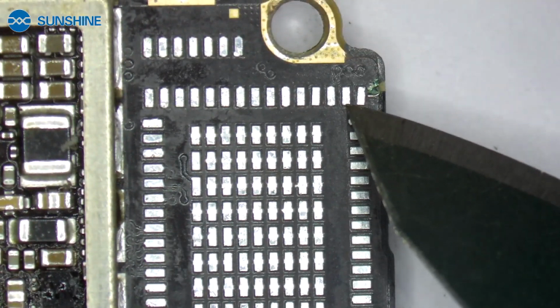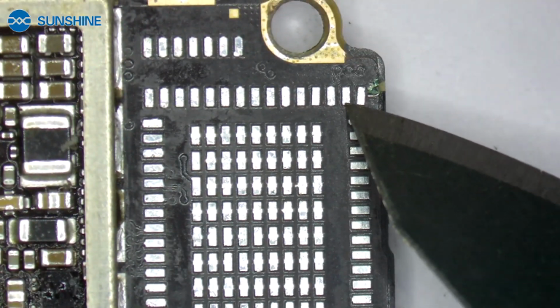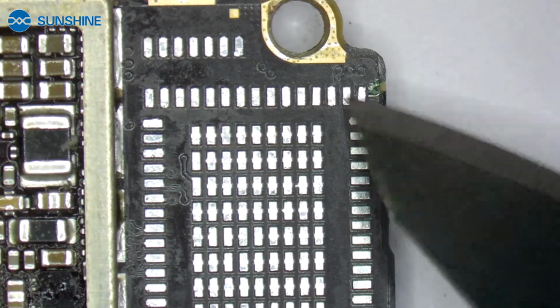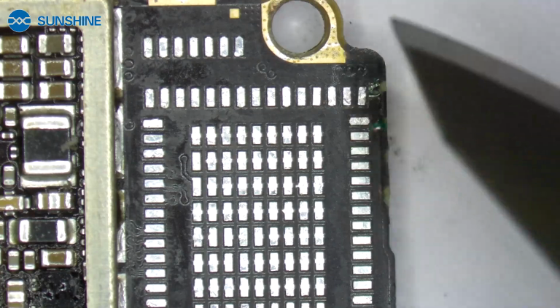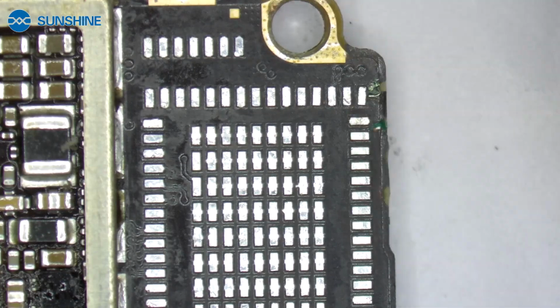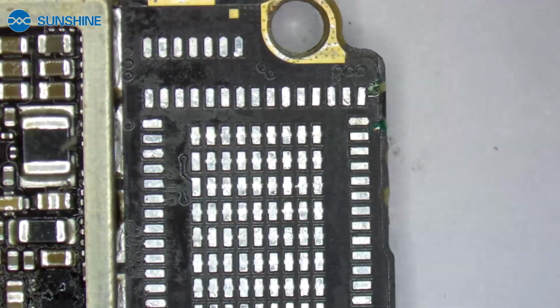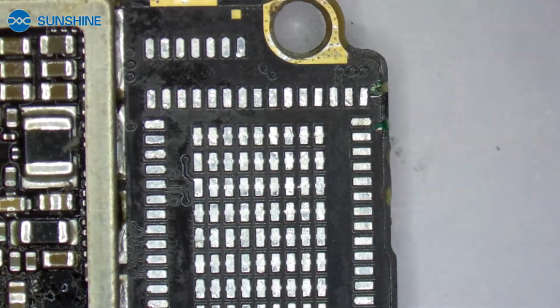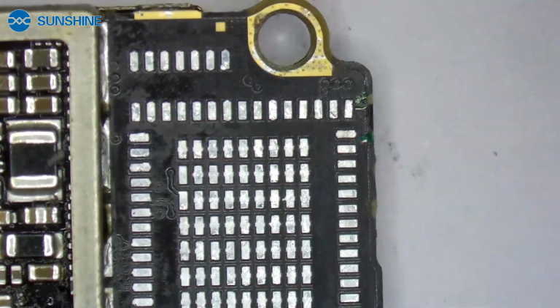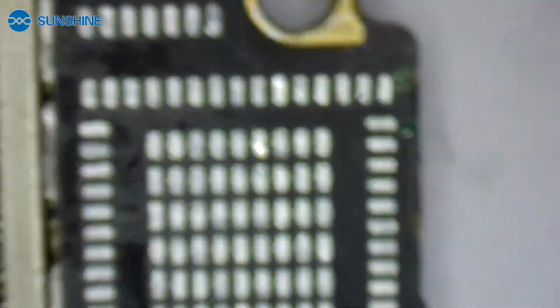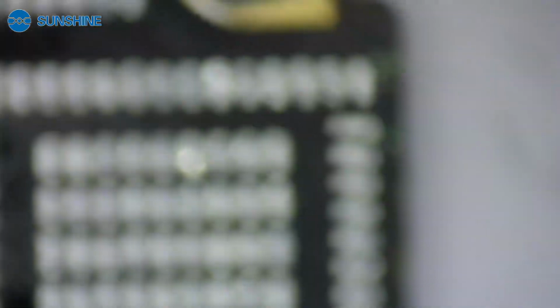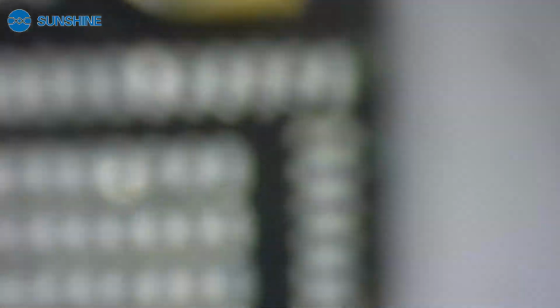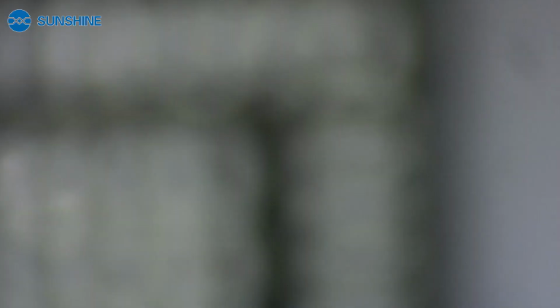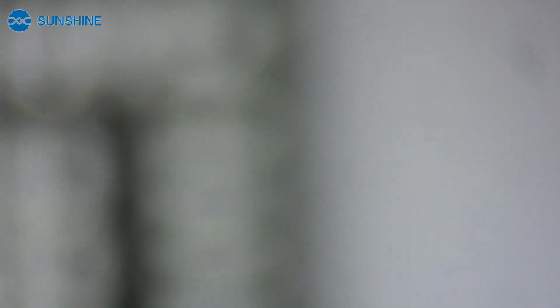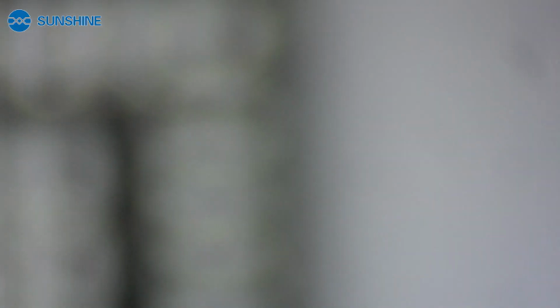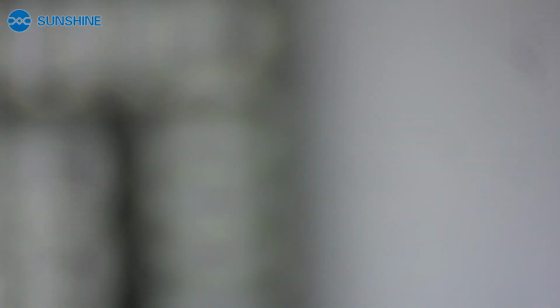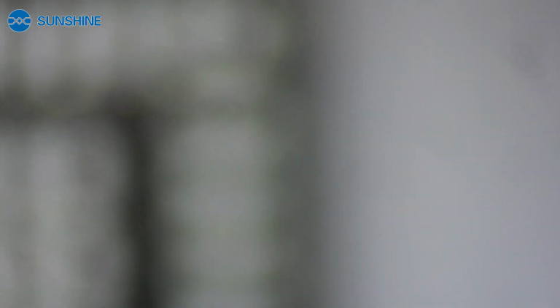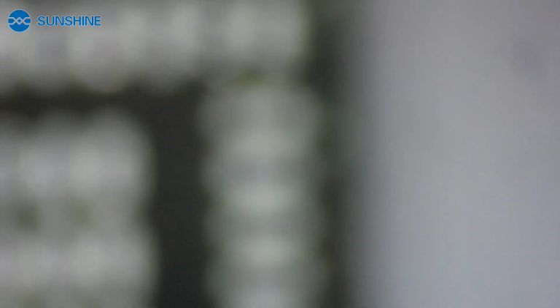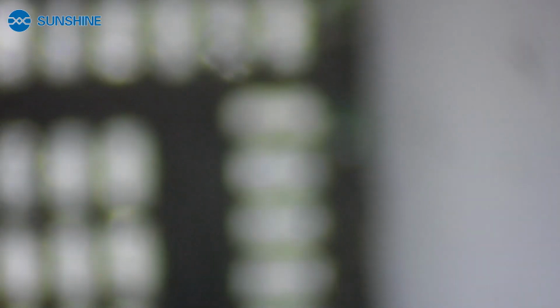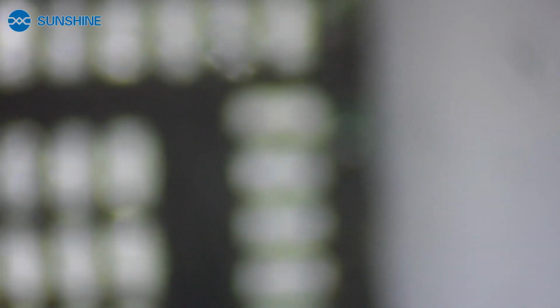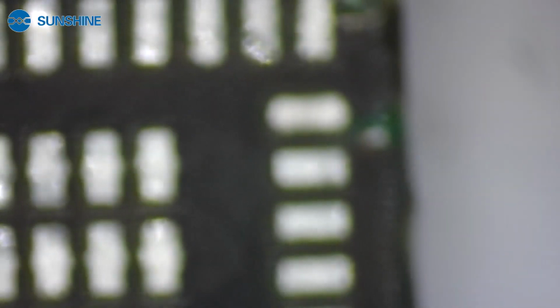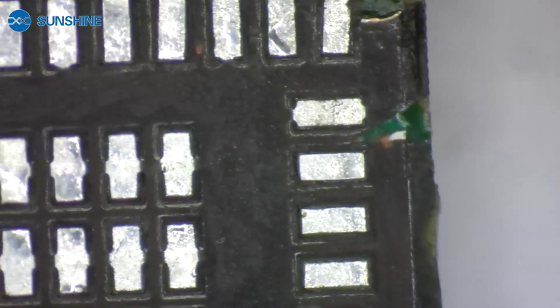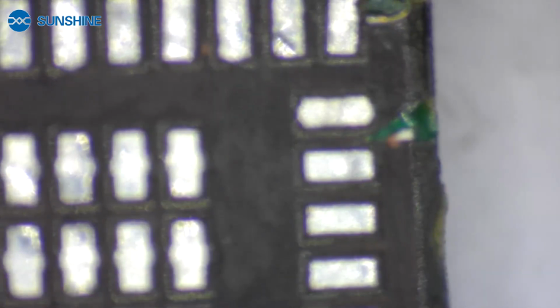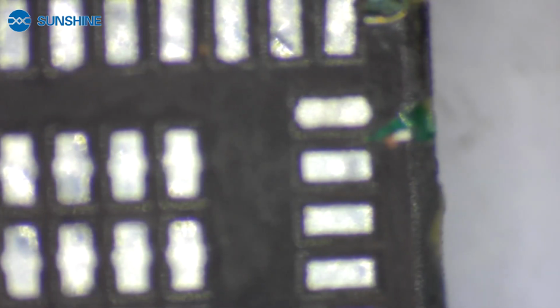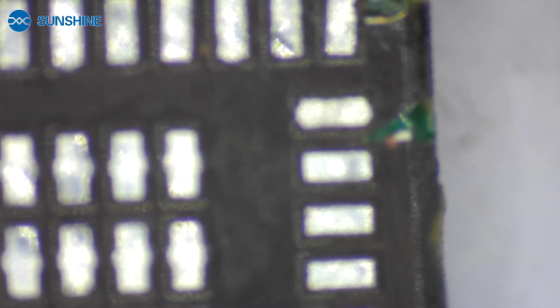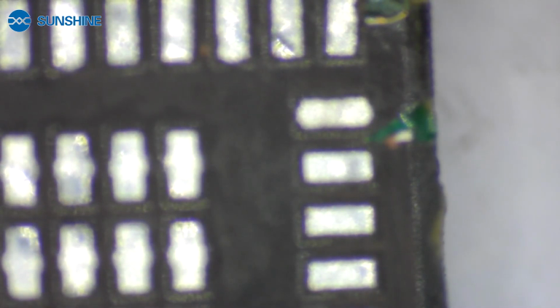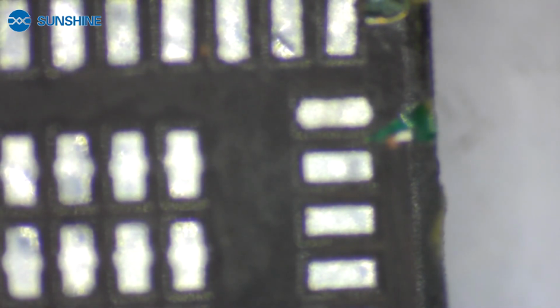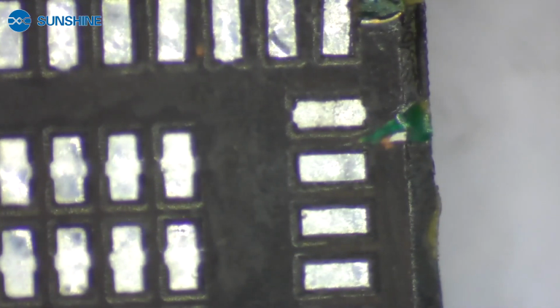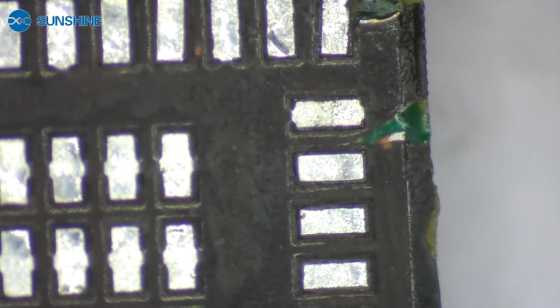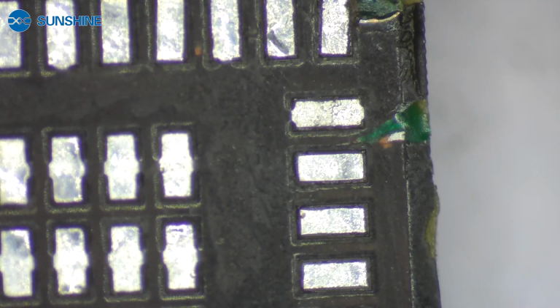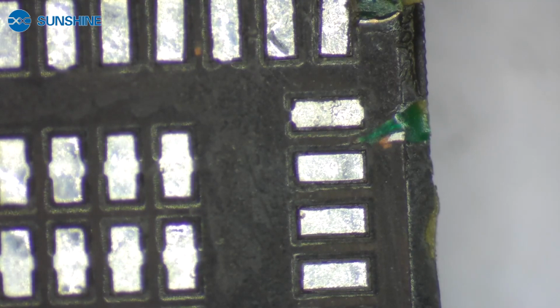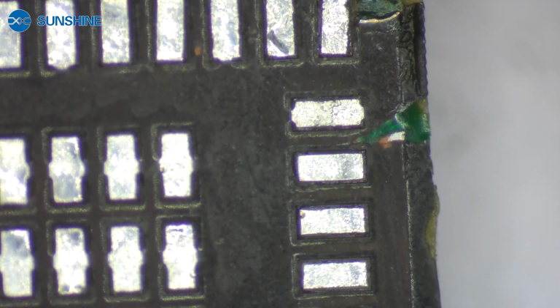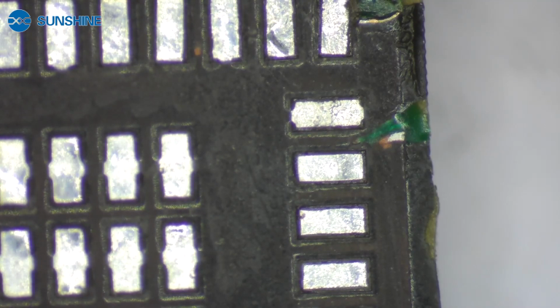Ok, let me teach you how to repair it. Thank you.